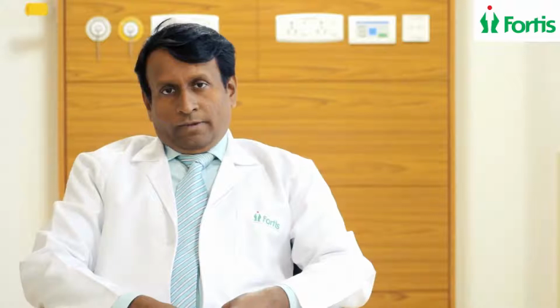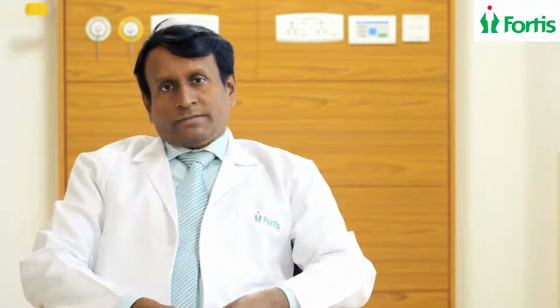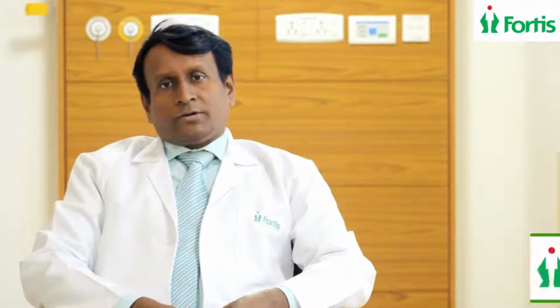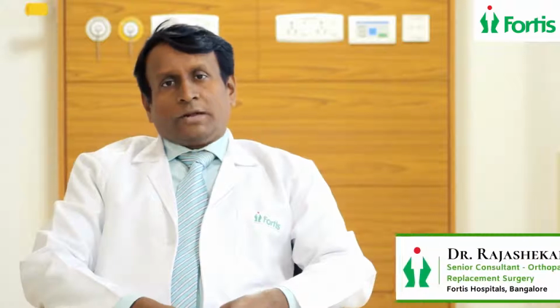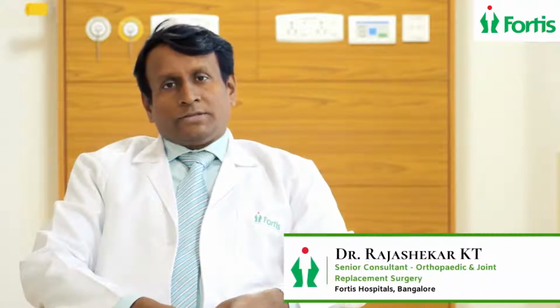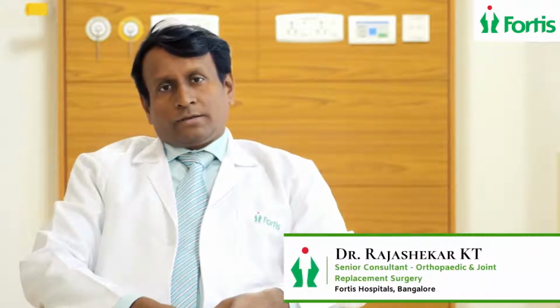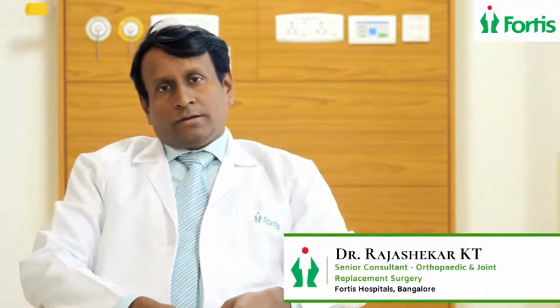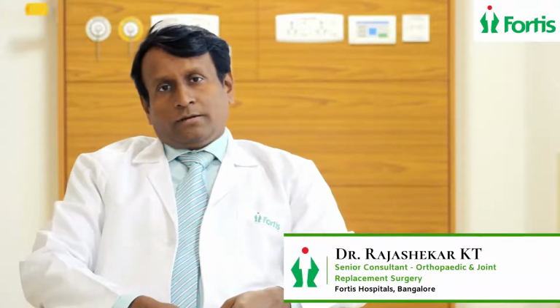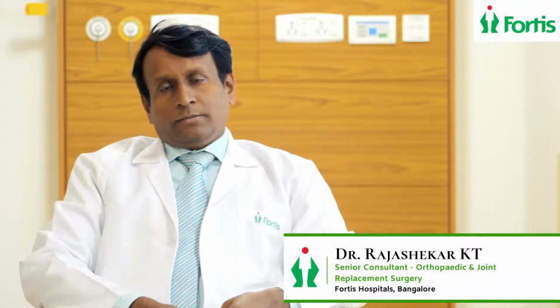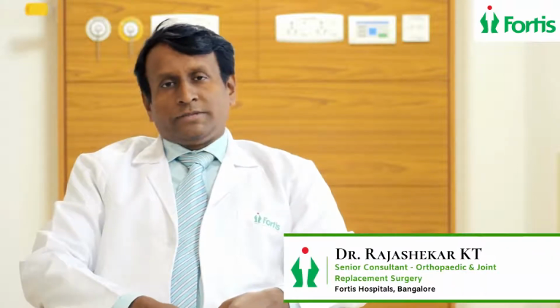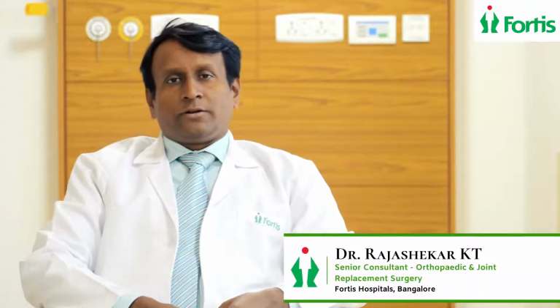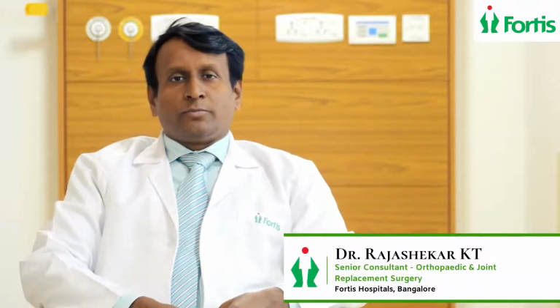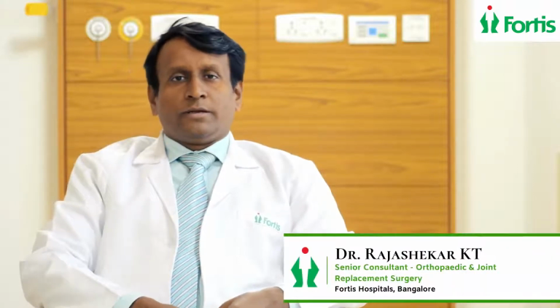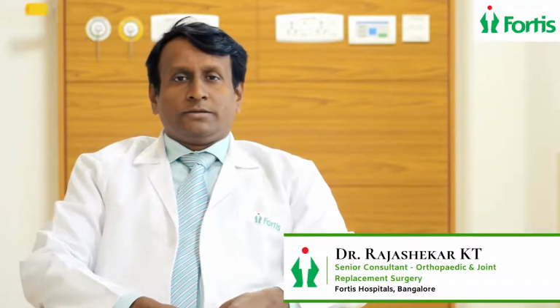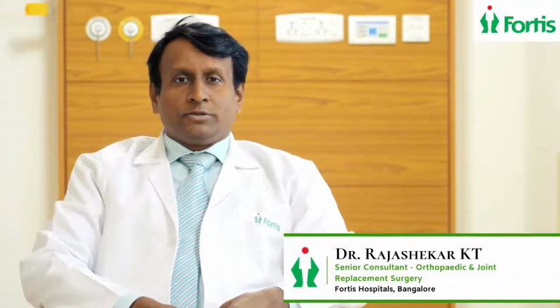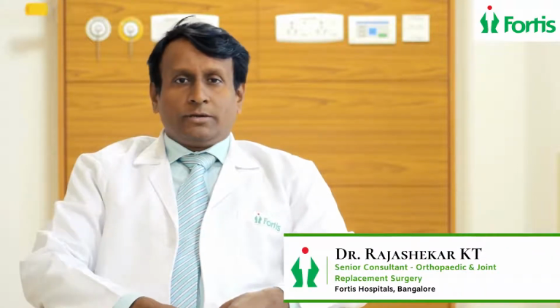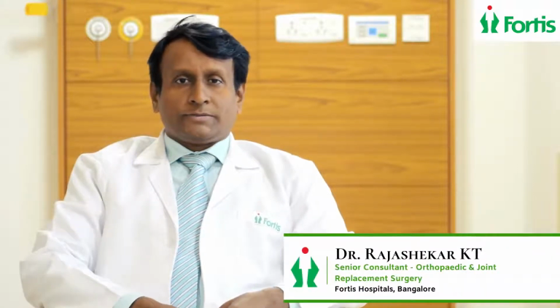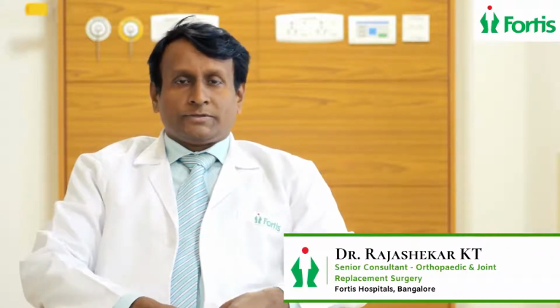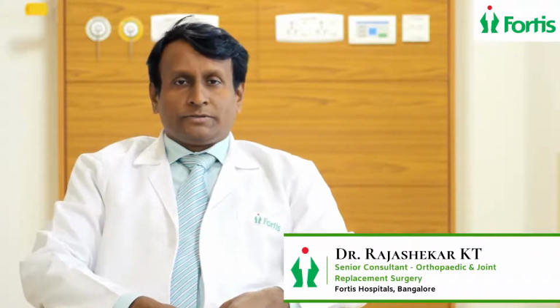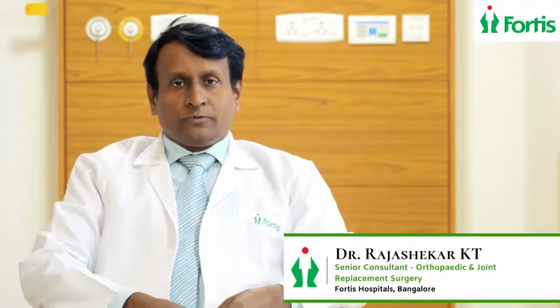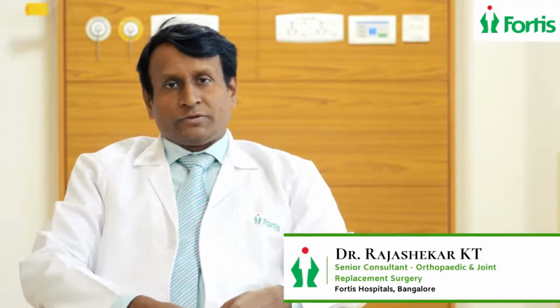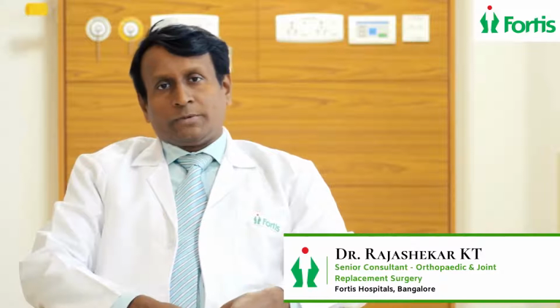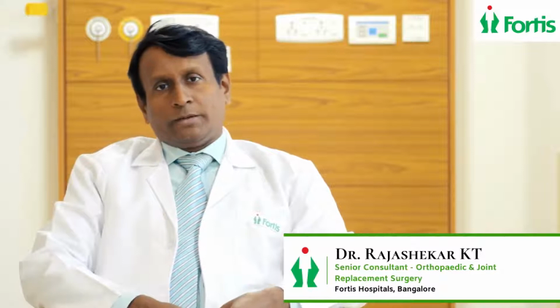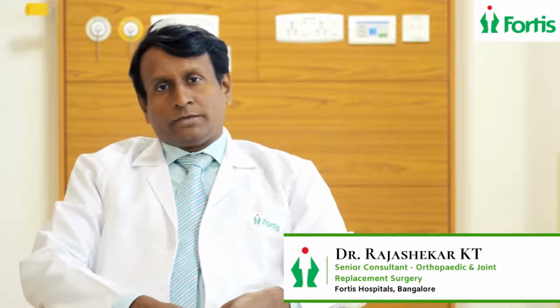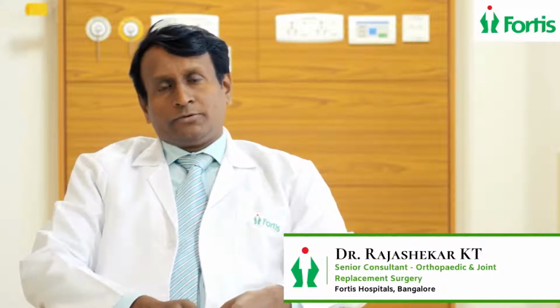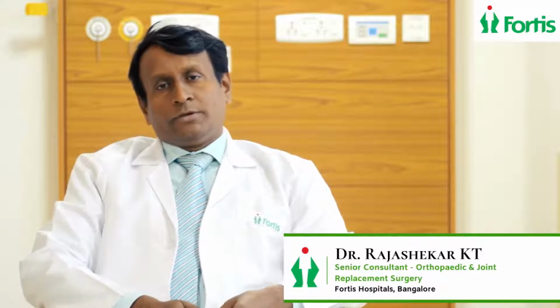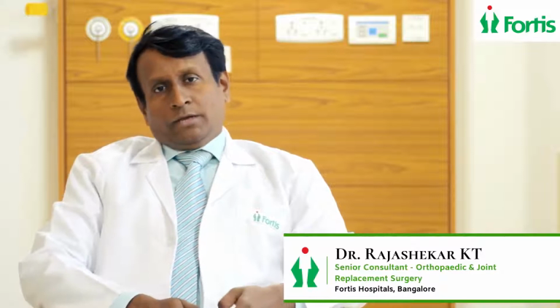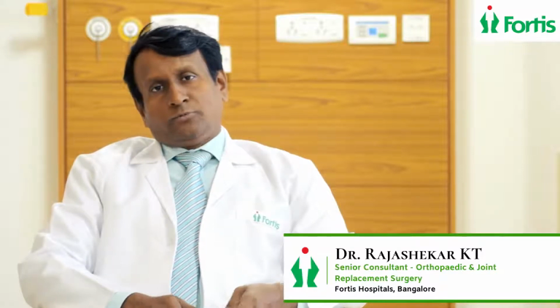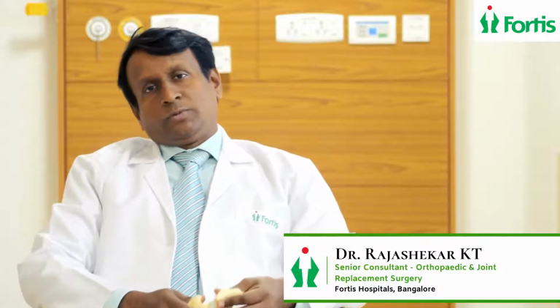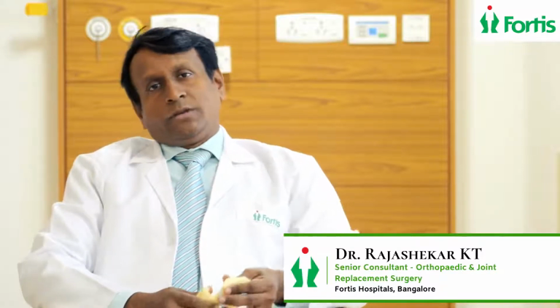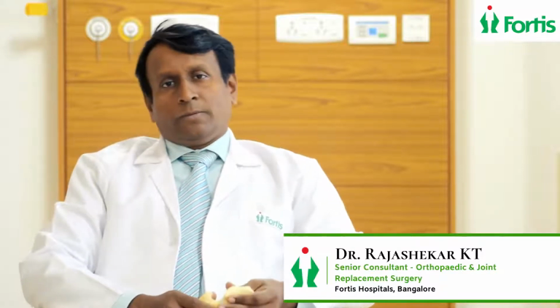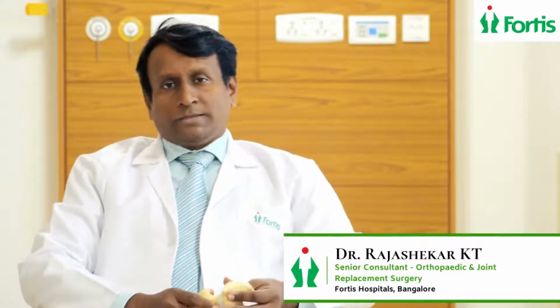This is Dr. Rajashekar KT. I am a senior orthopedic and joint replacement surgeon at Fortis Hospital, Bannerghatta Road. I am going to speak on hip replacement.